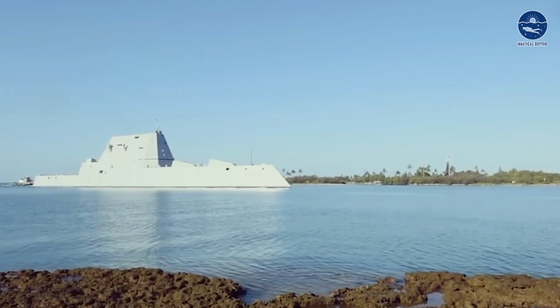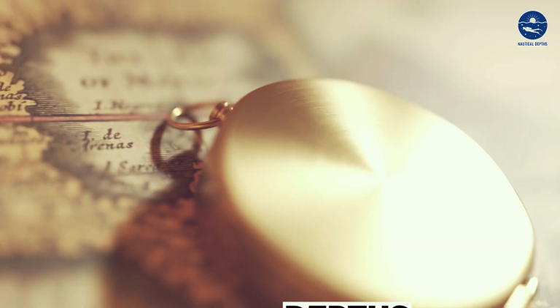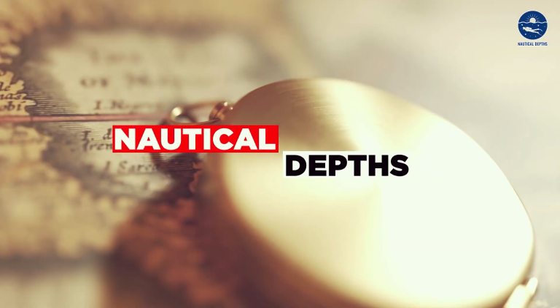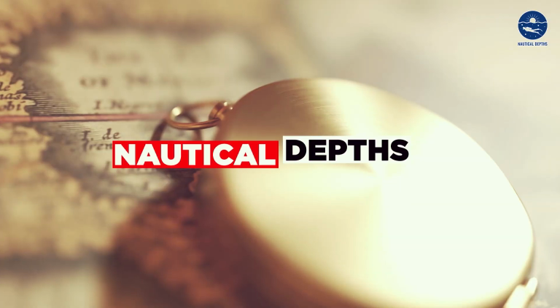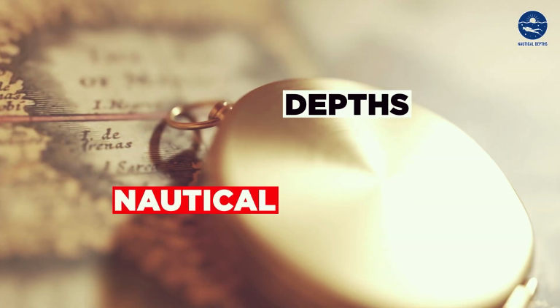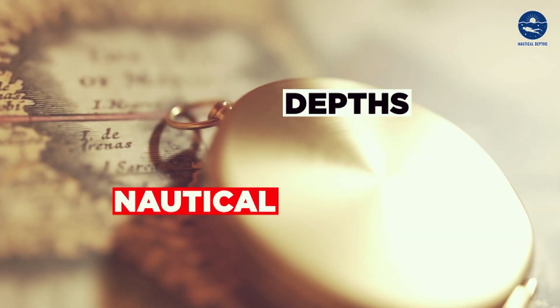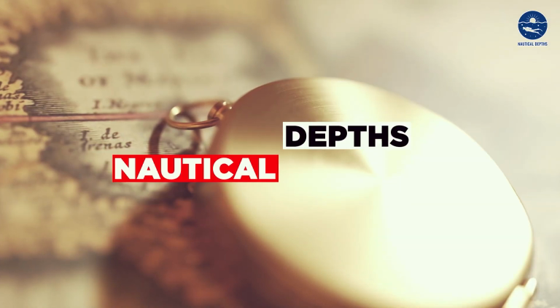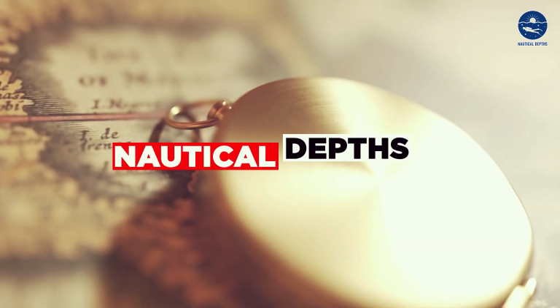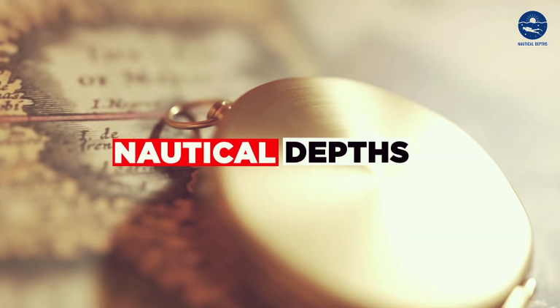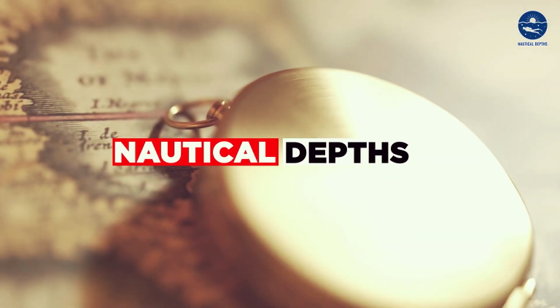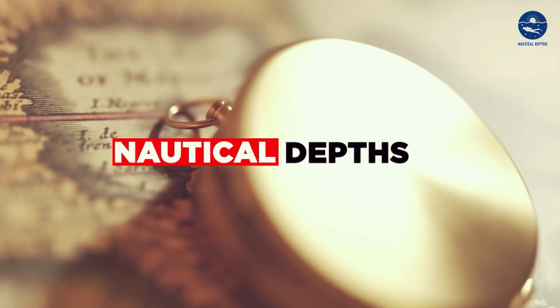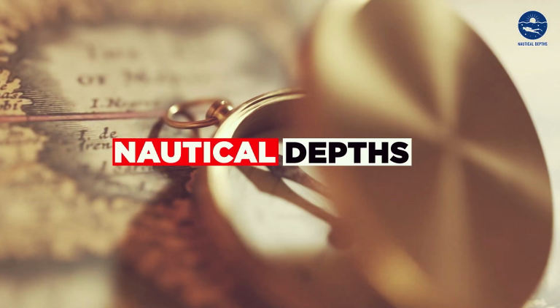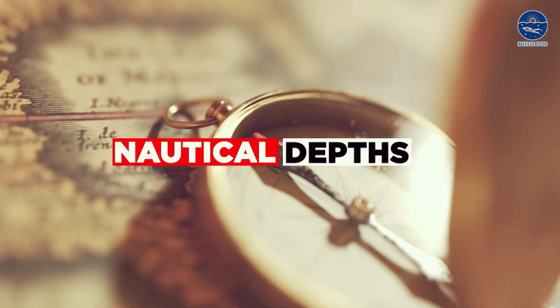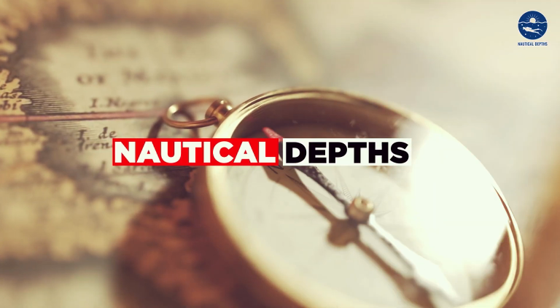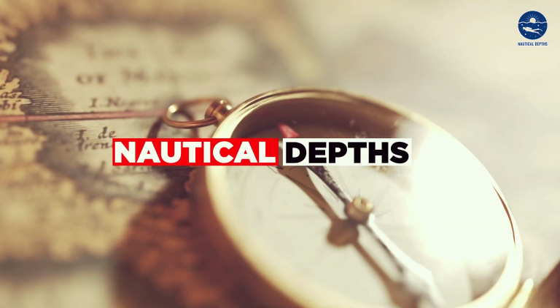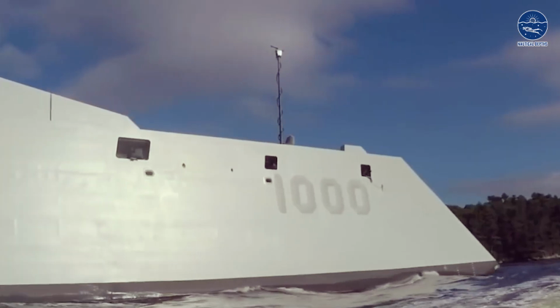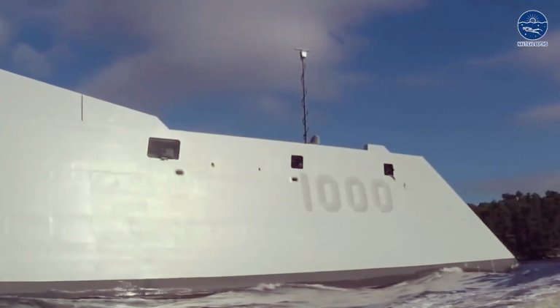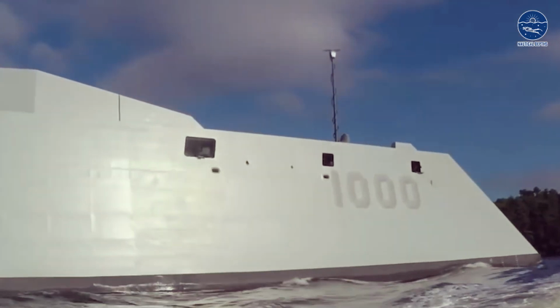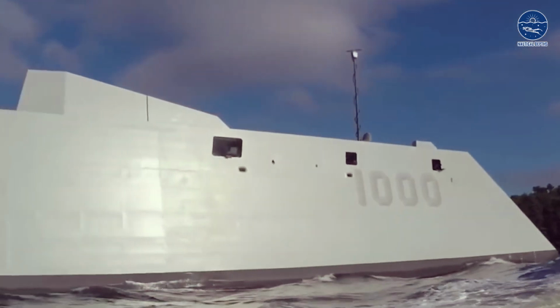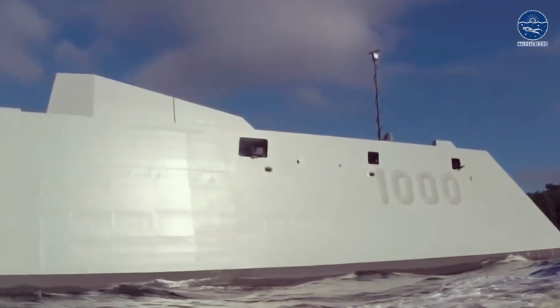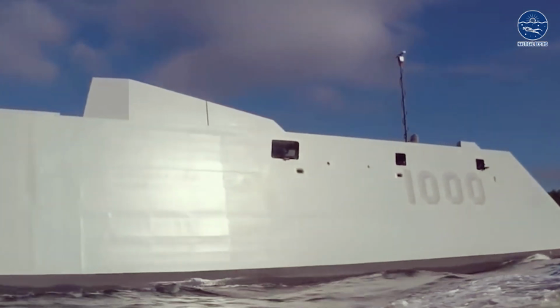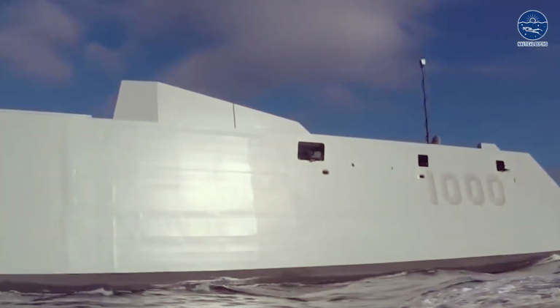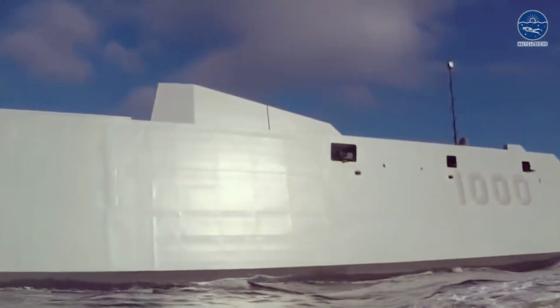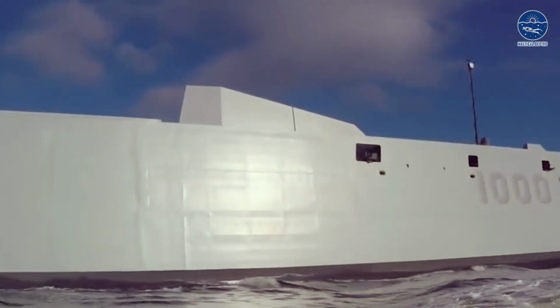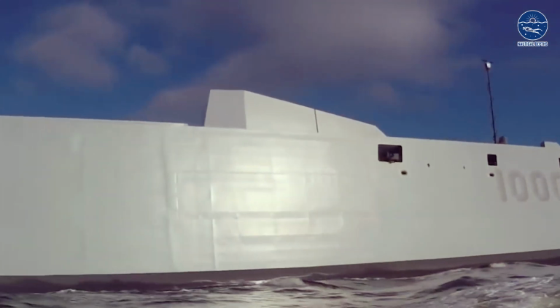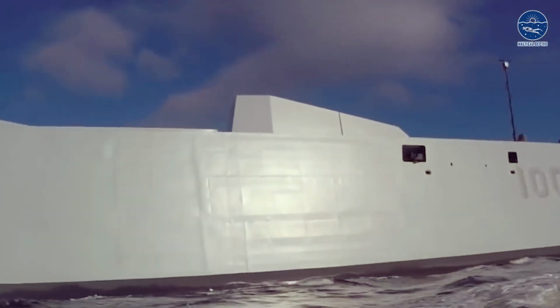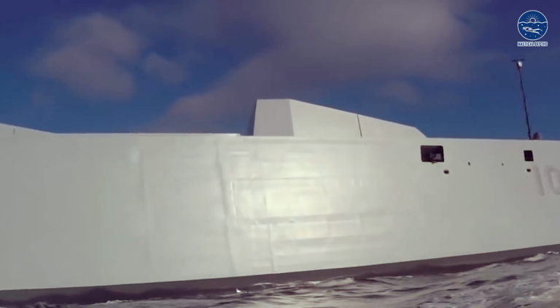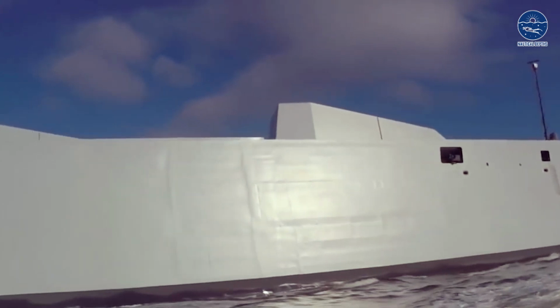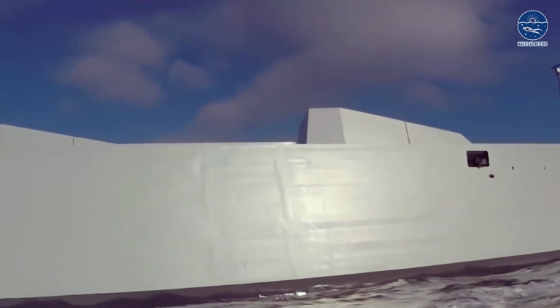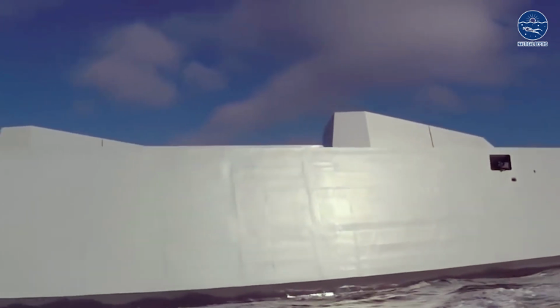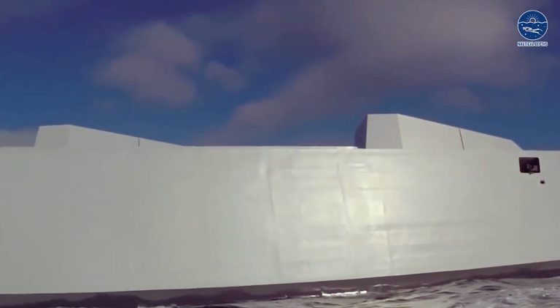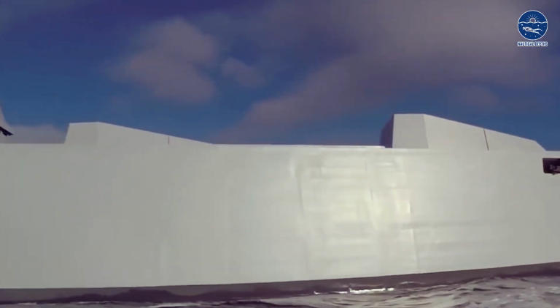Welcome back to Nautical Depths. Today we will unveil everything about these most advanced warships.